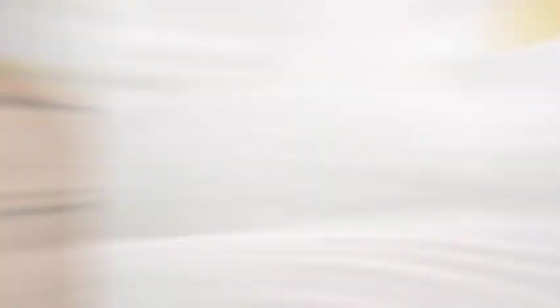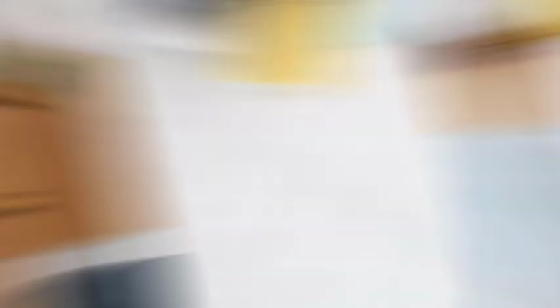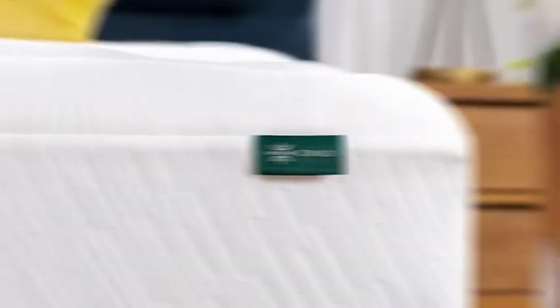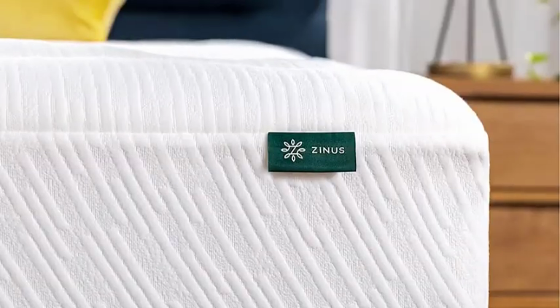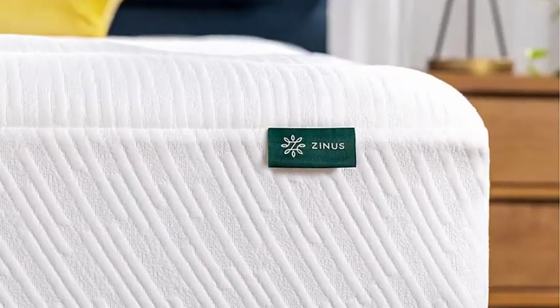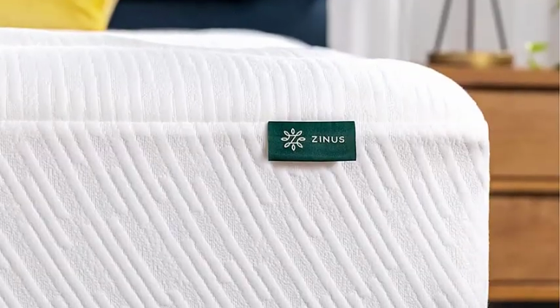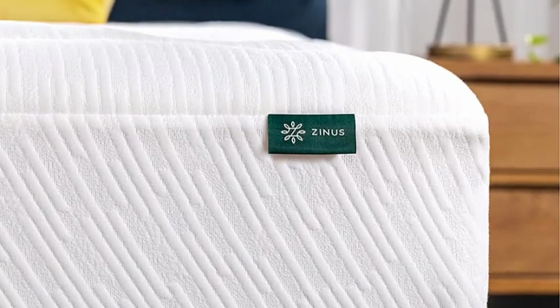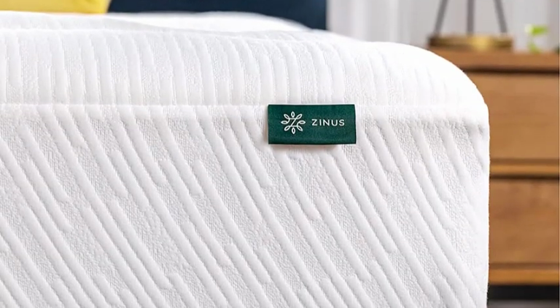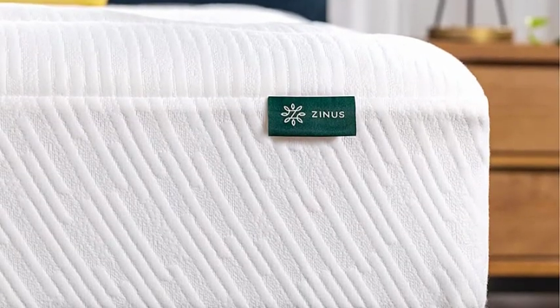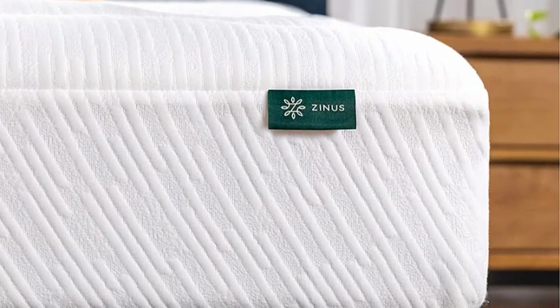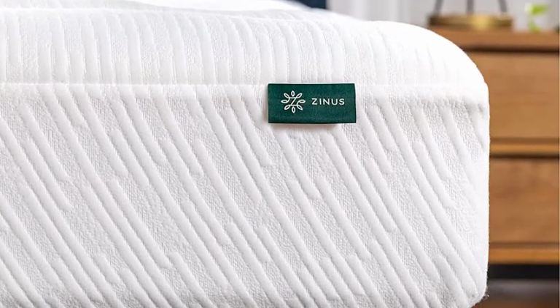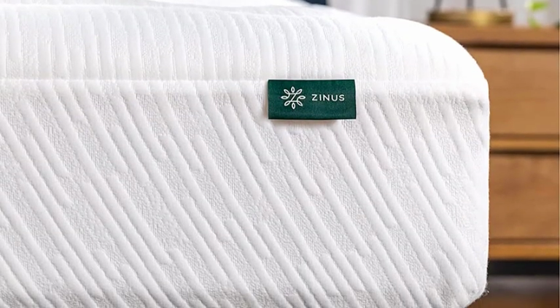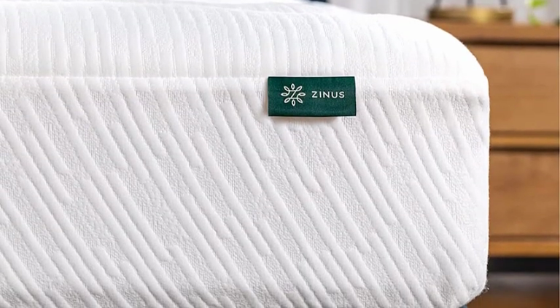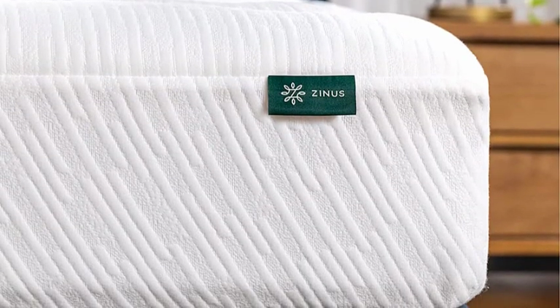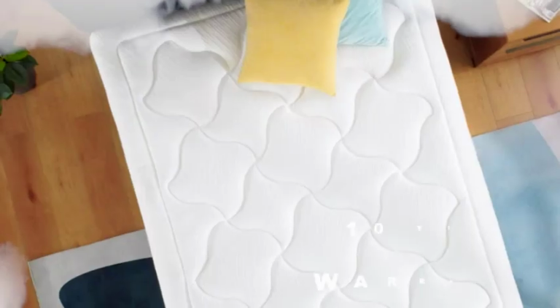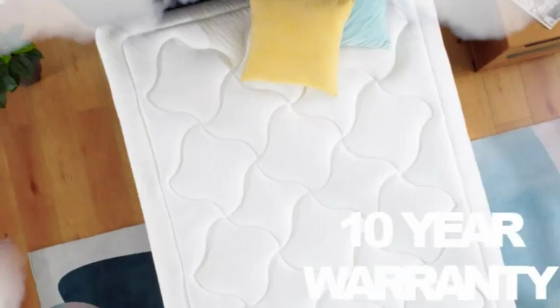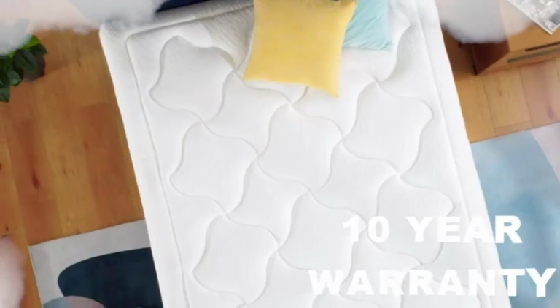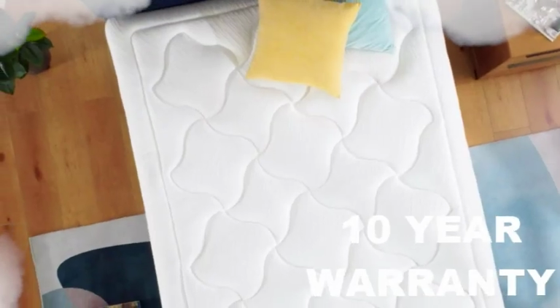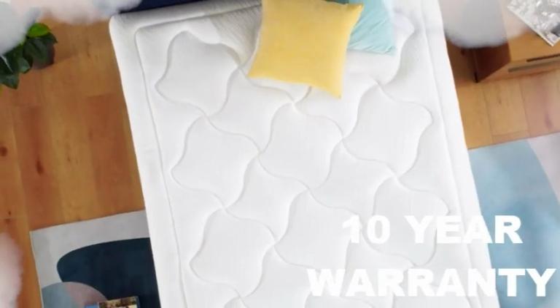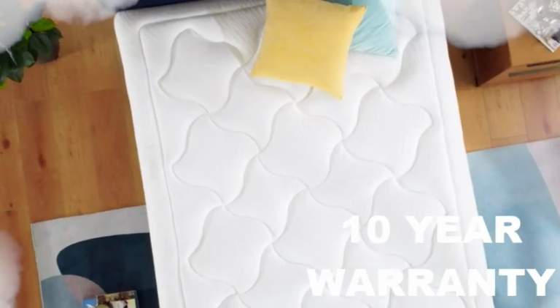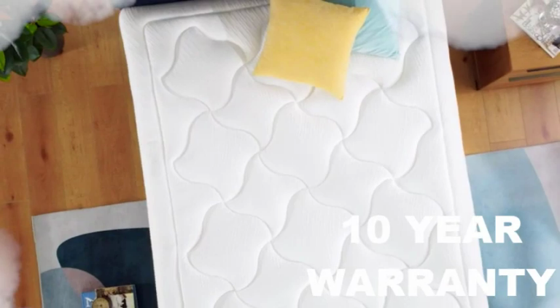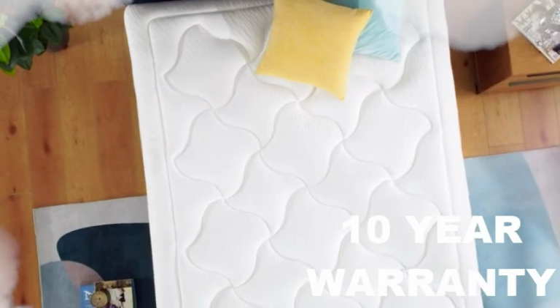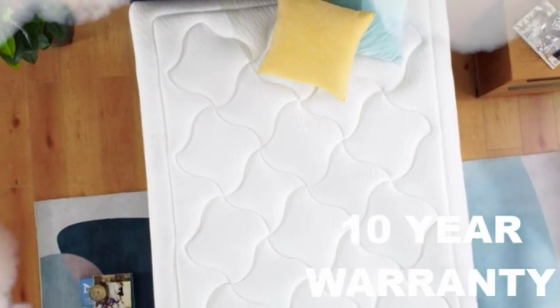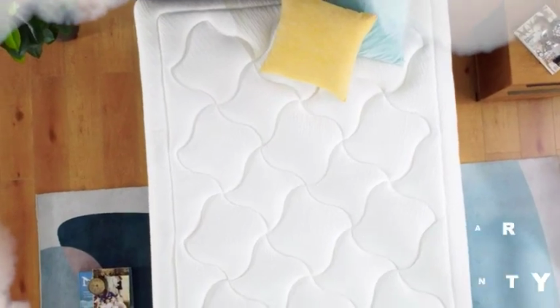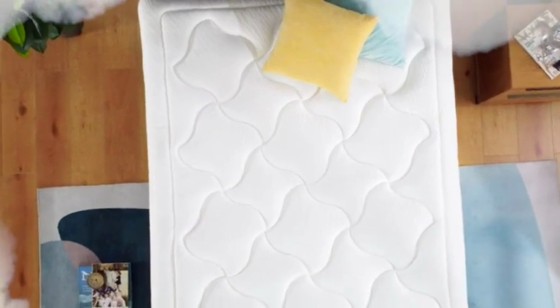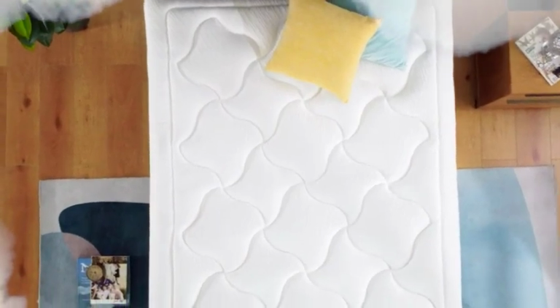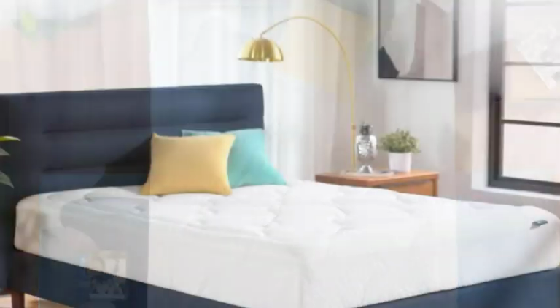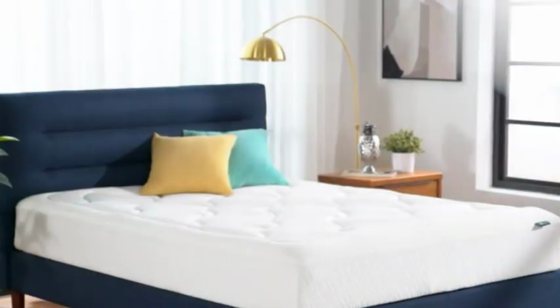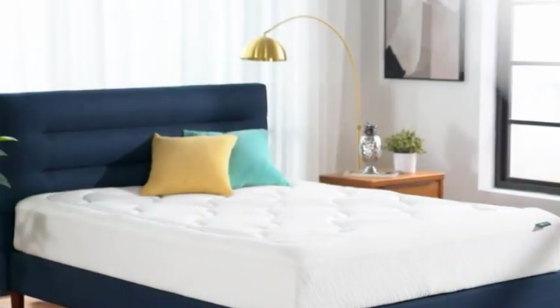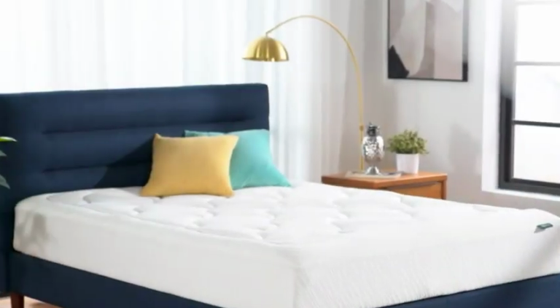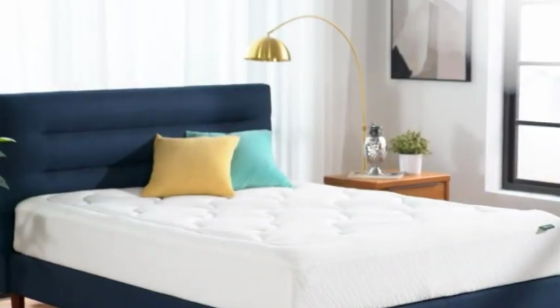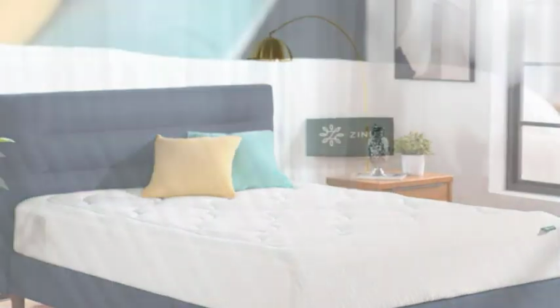The mattress has a soft and breathable cover that keeps you cool throughout the night. It also comes with a 10-year warranty, so you can sleep soundly knowing that you are covered.